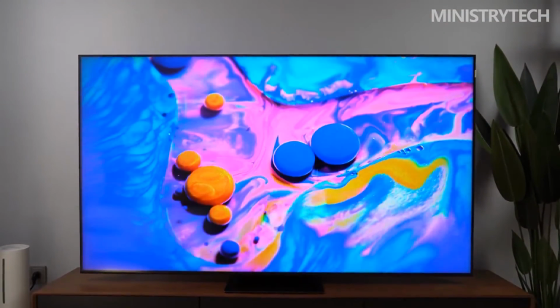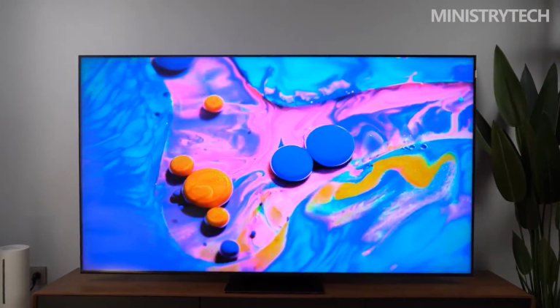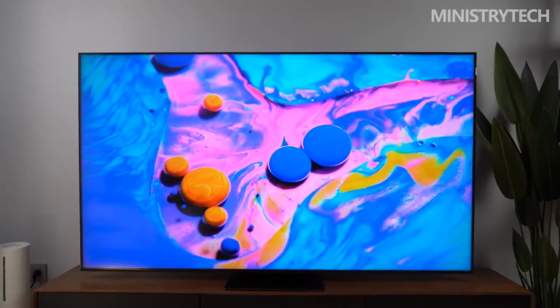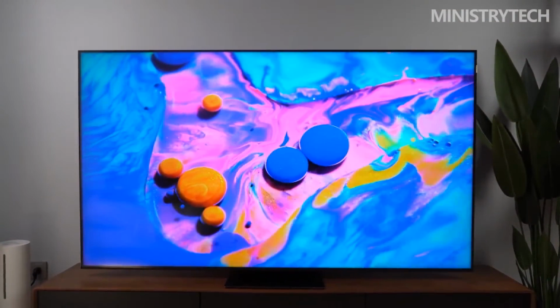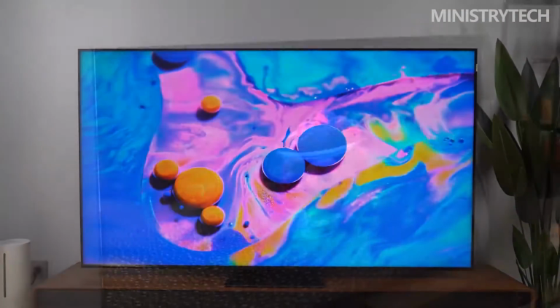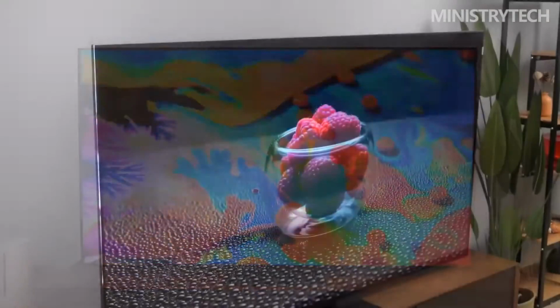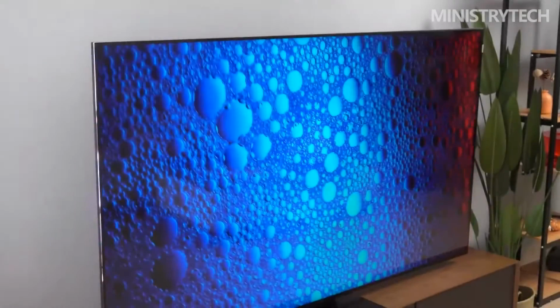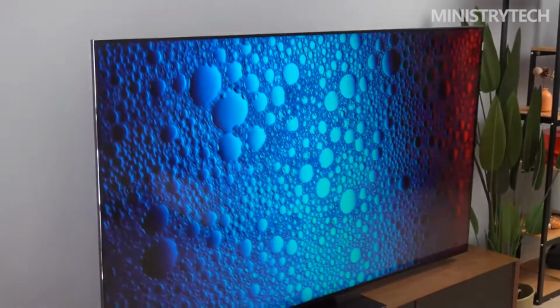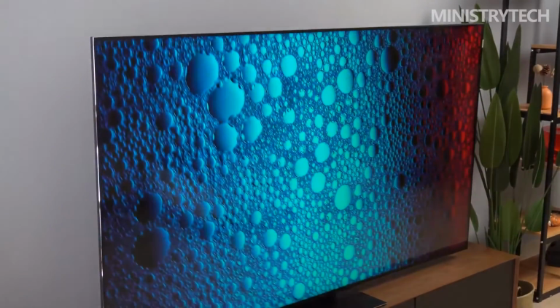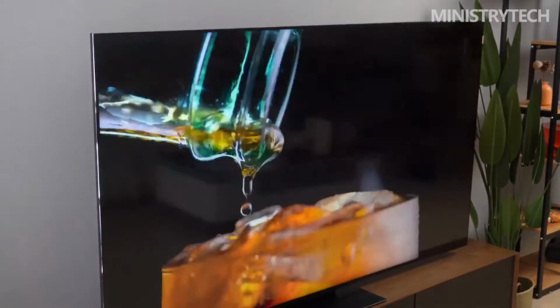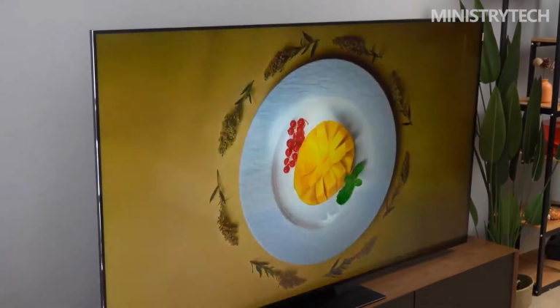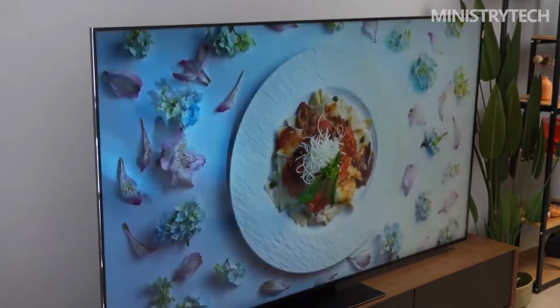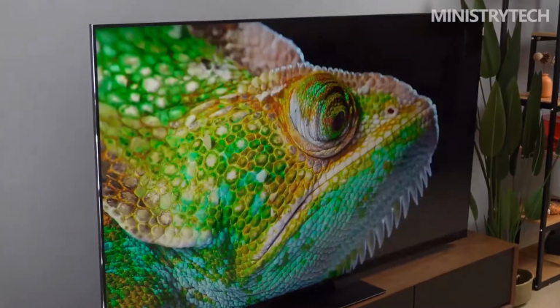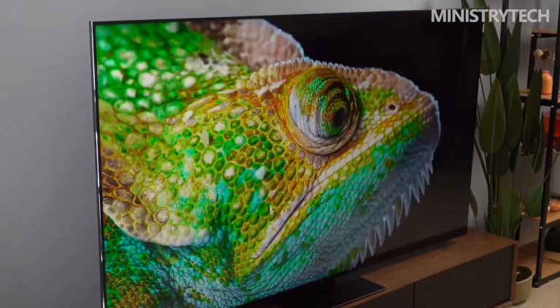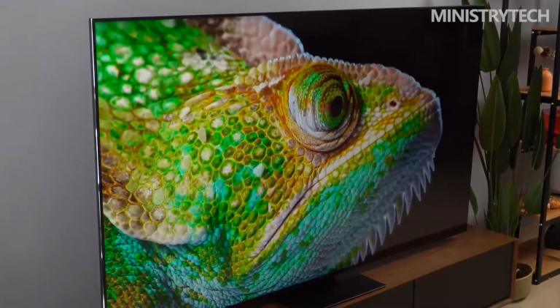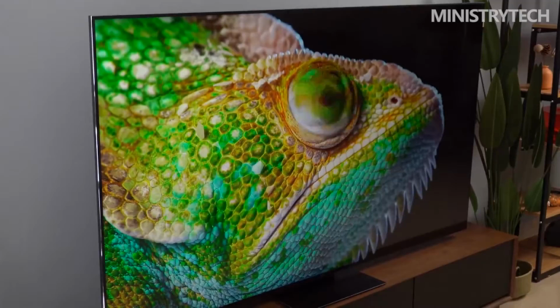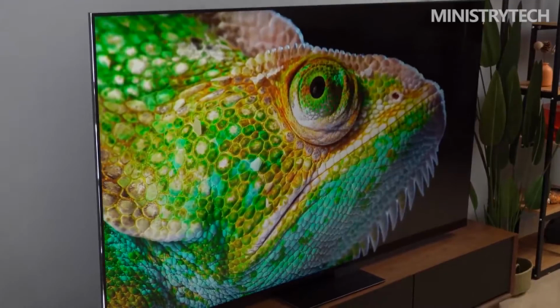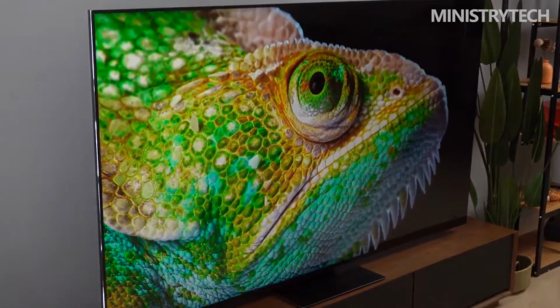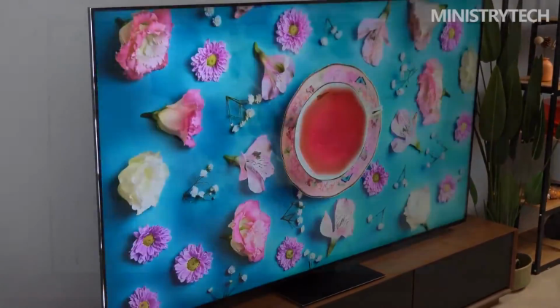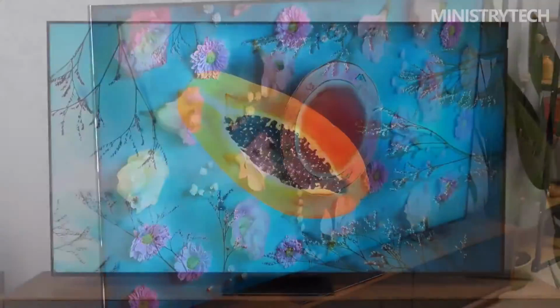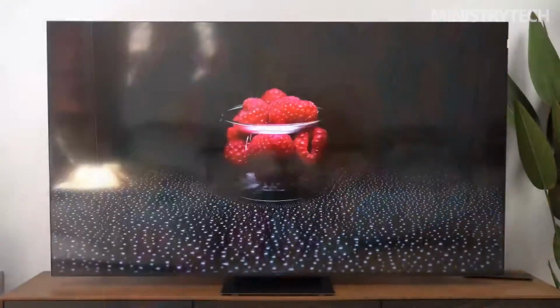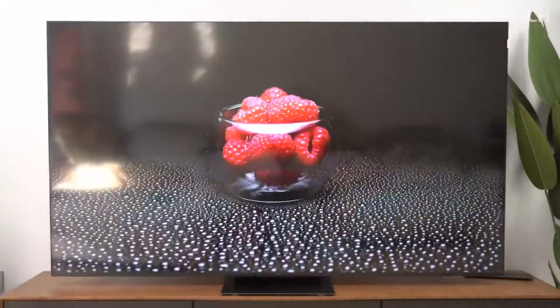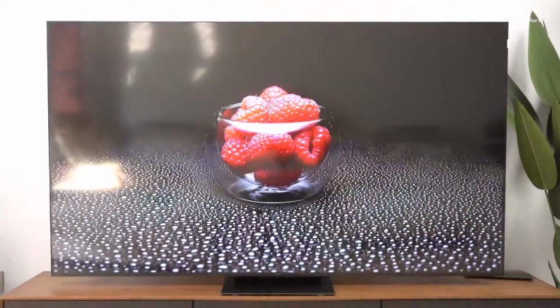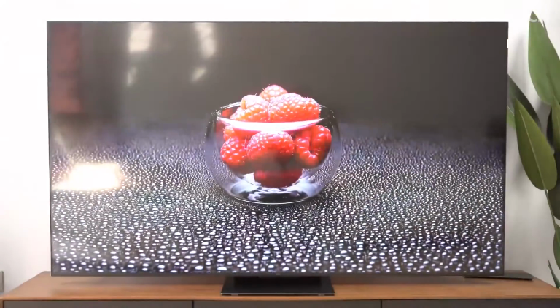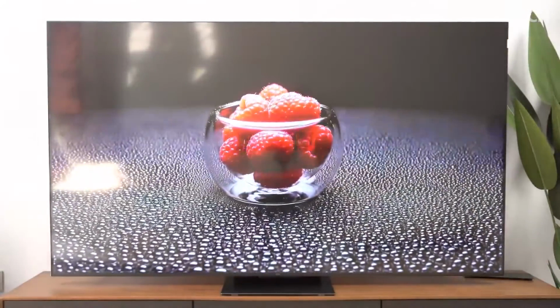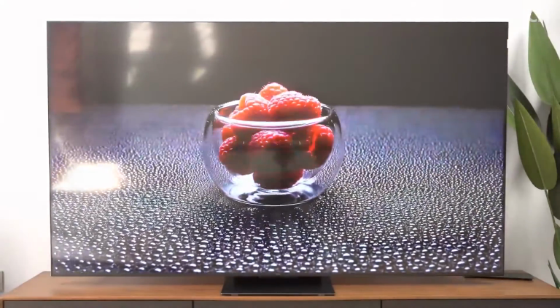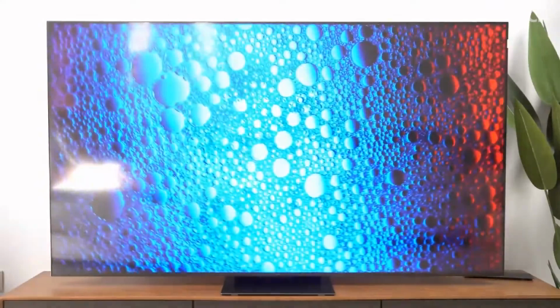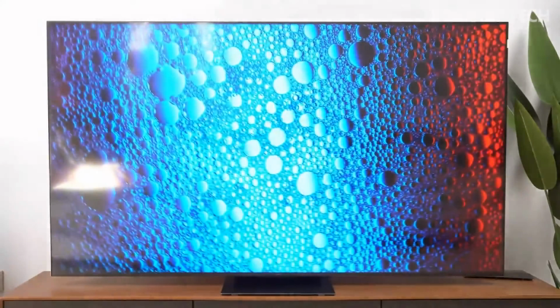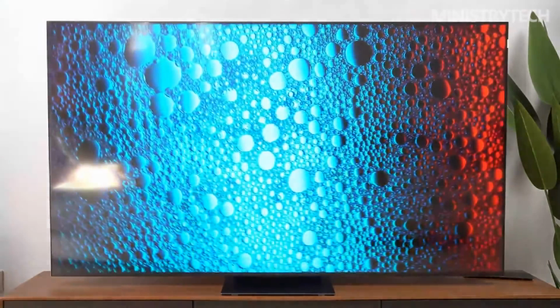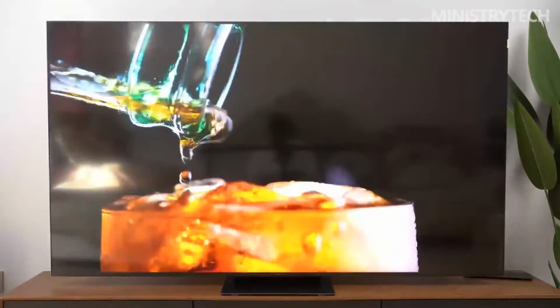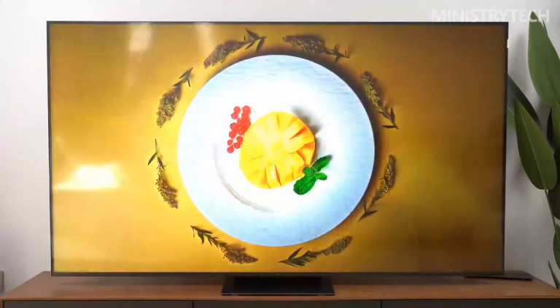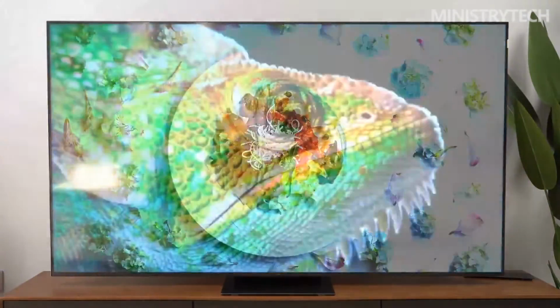What do you think of the new TCL TV? Write your opinion in the comments below. Thanks for watching, have a nice day, and see you soon.